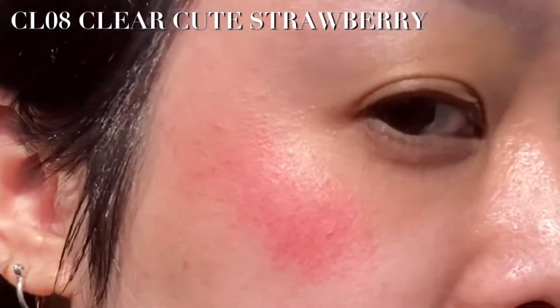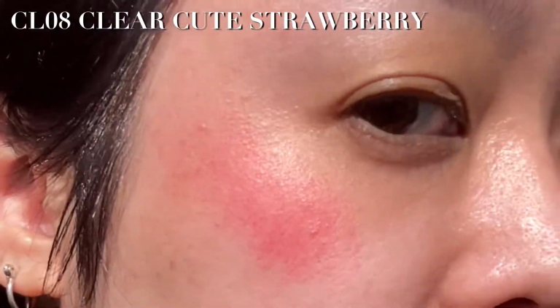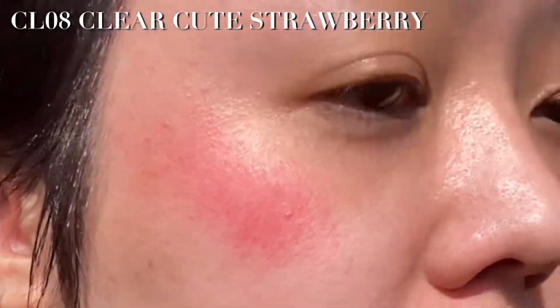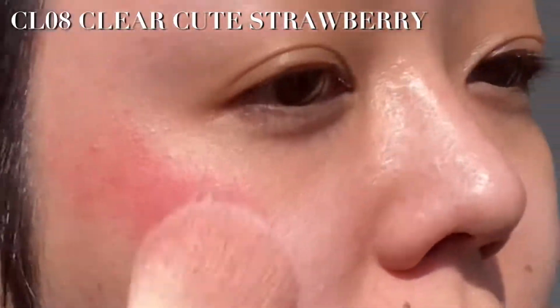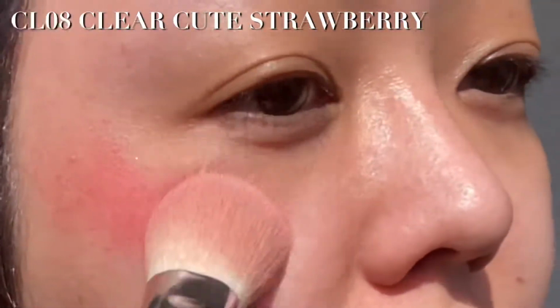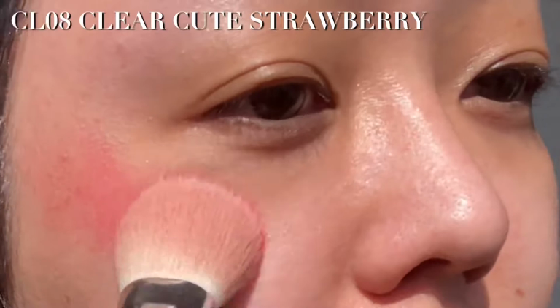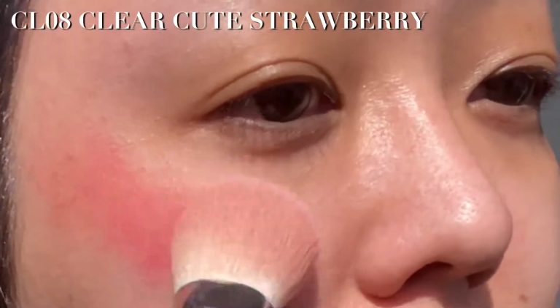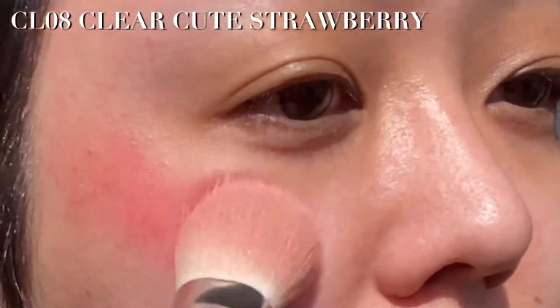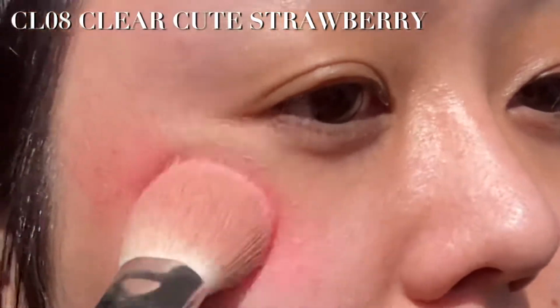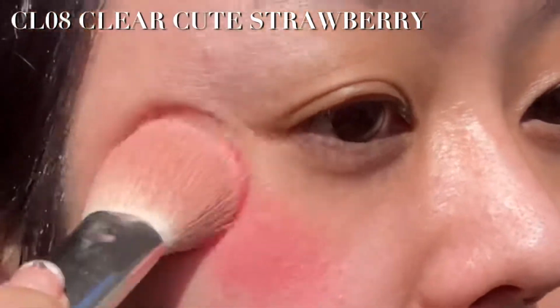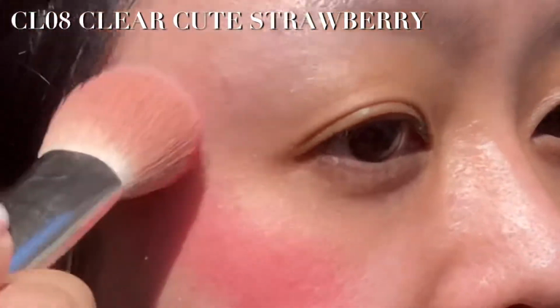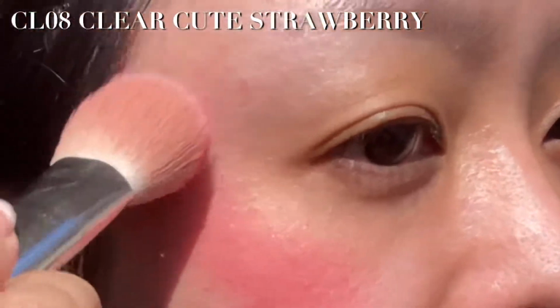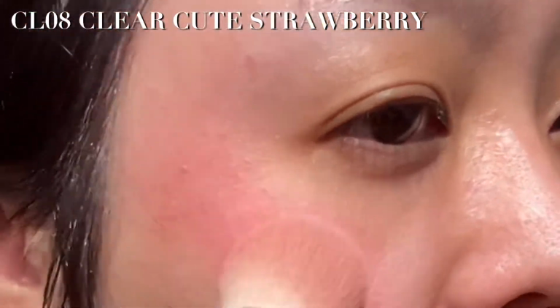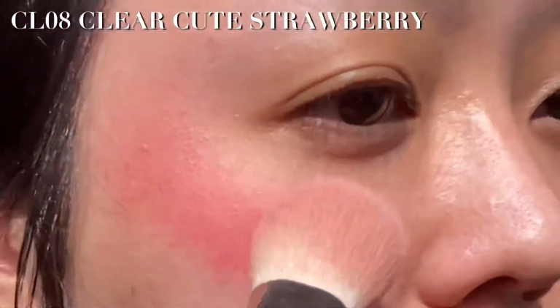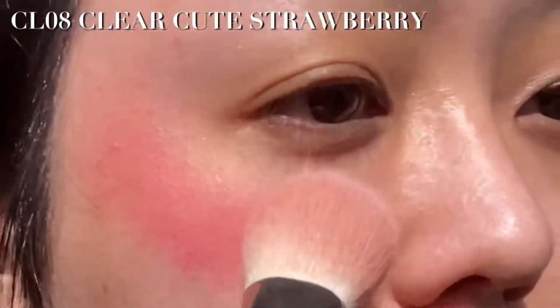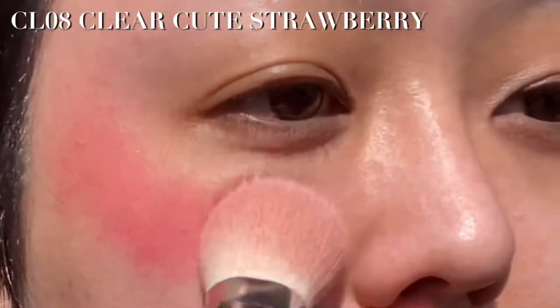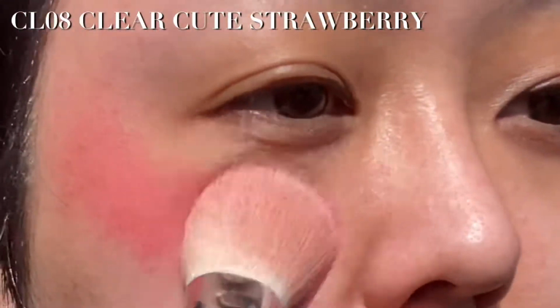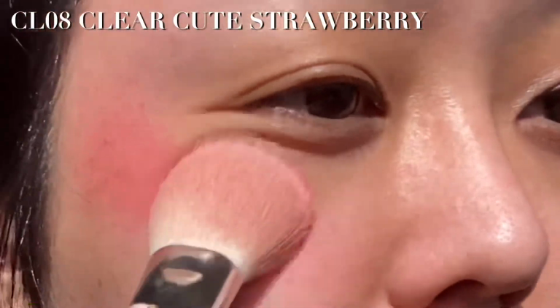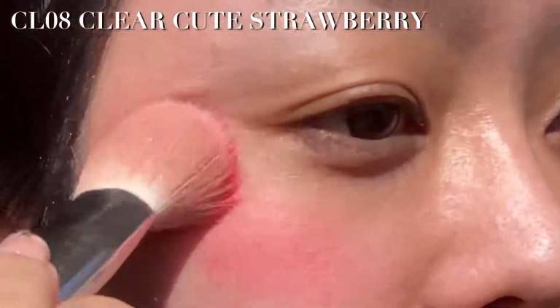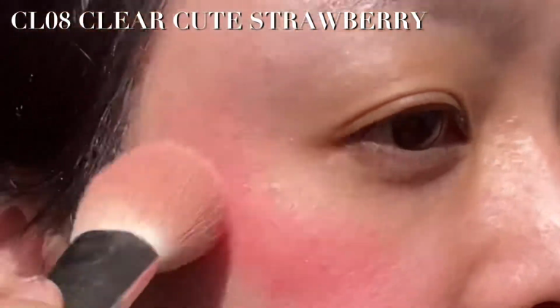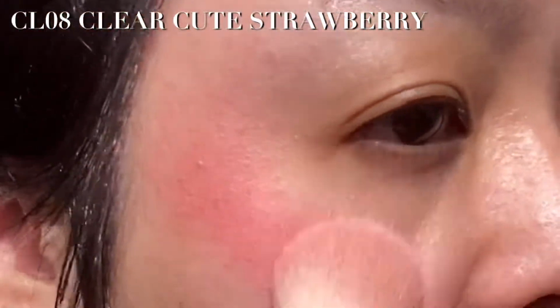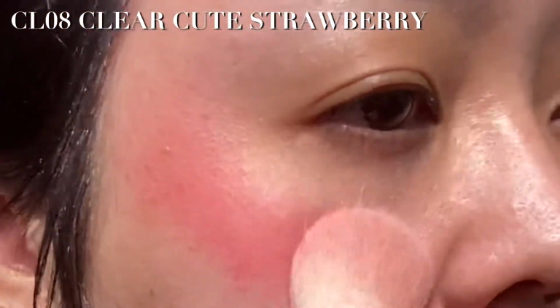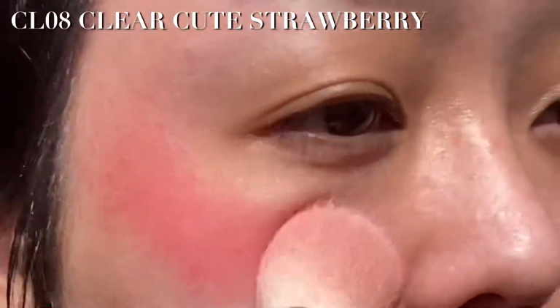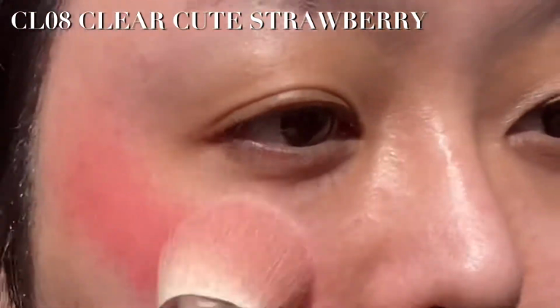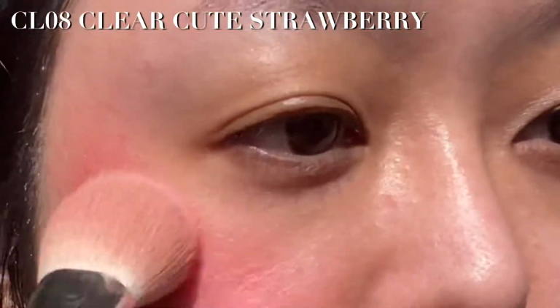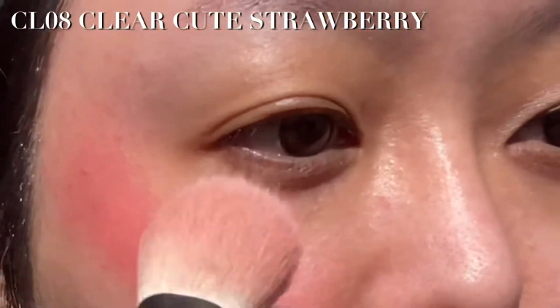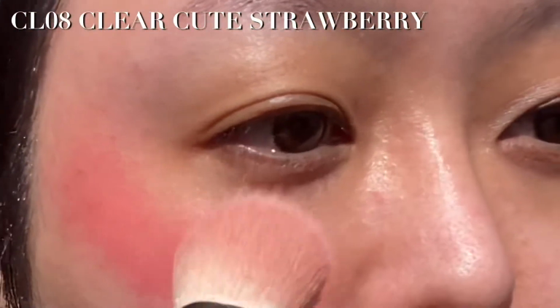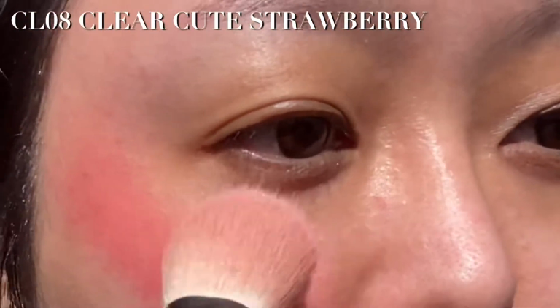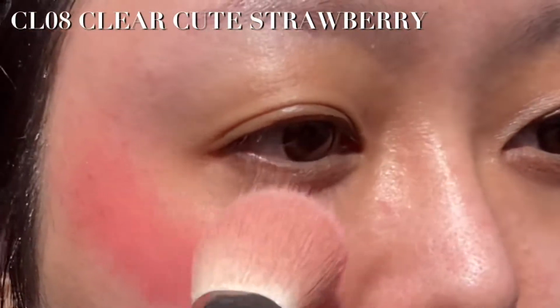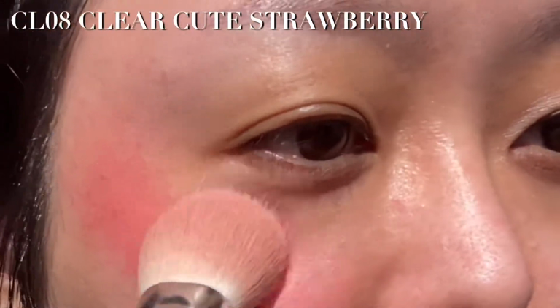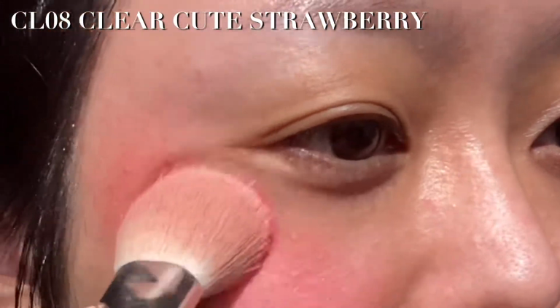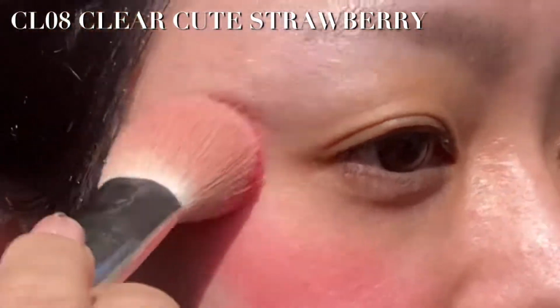If you want maximum pigmentation, I recommend a brush. Here I'm using the Stipple Brush from e.l.f. Cosmetics.